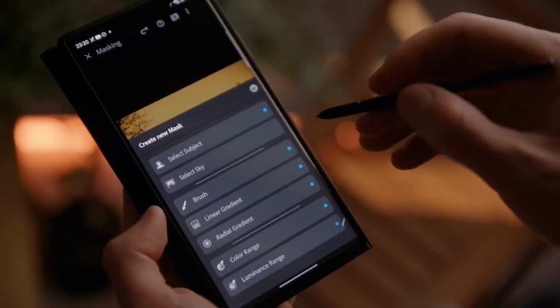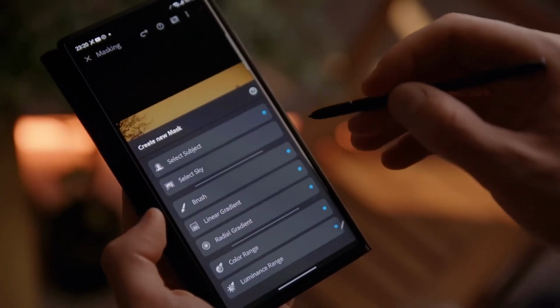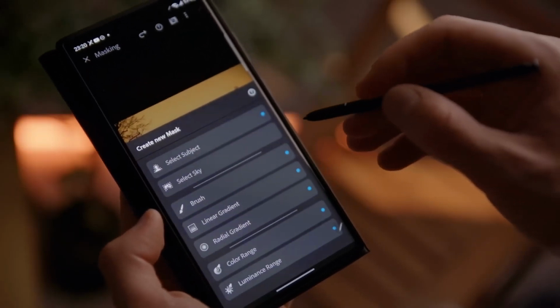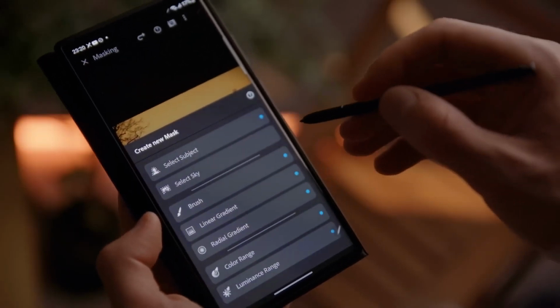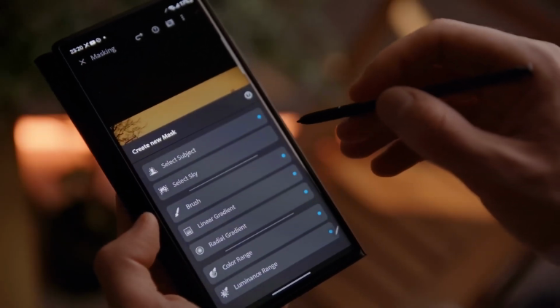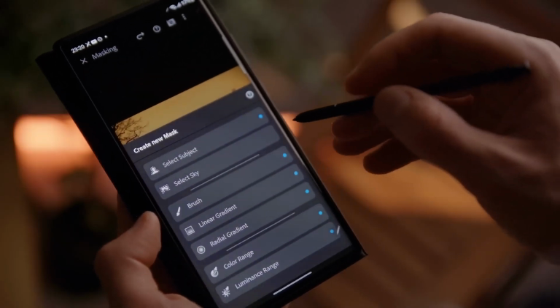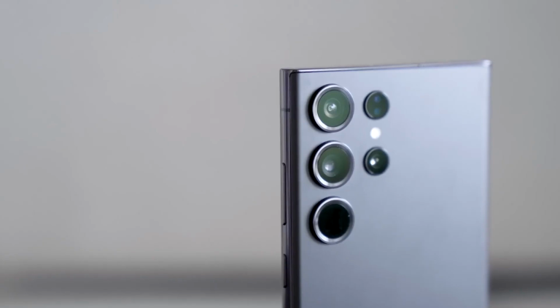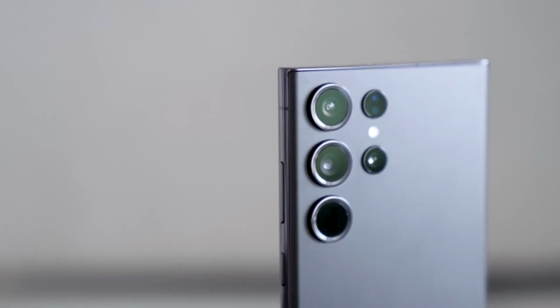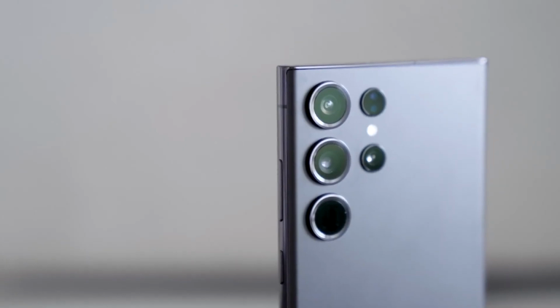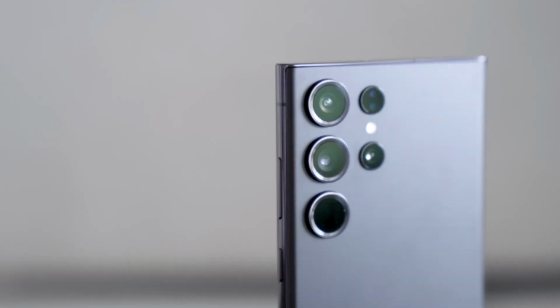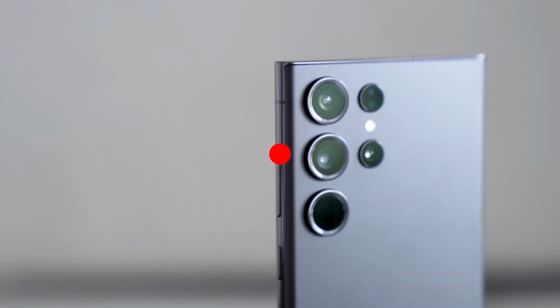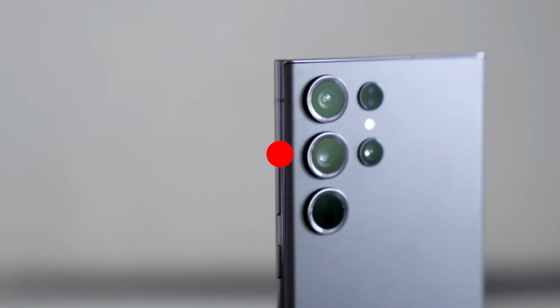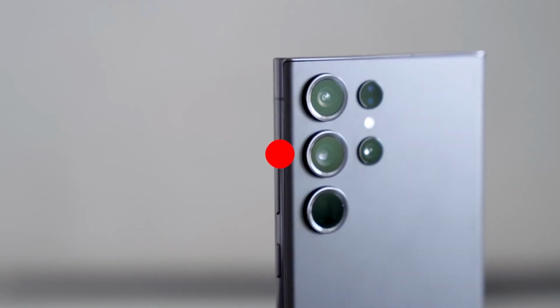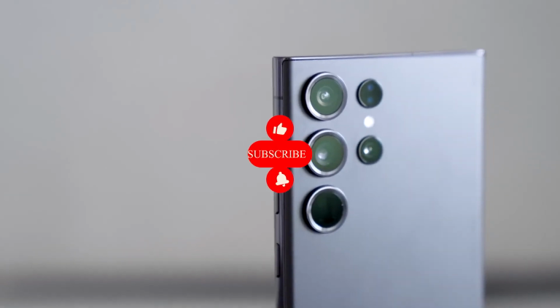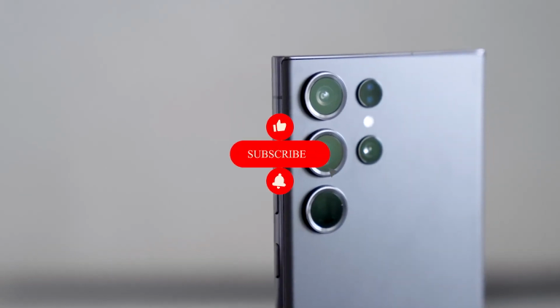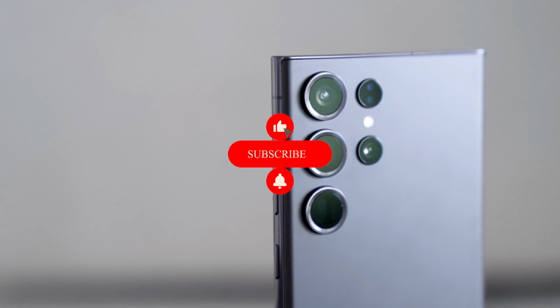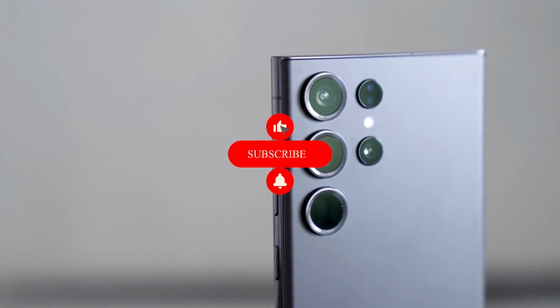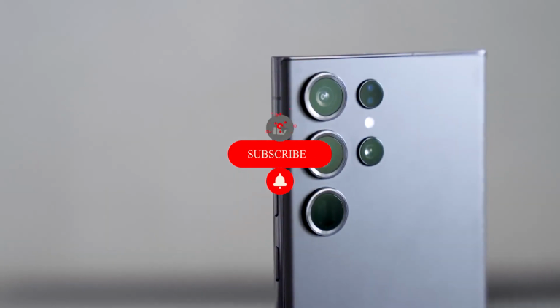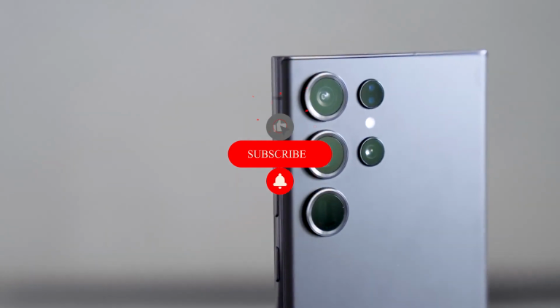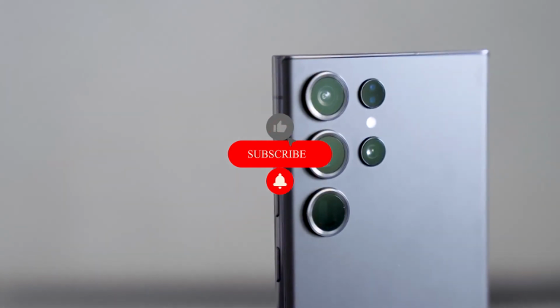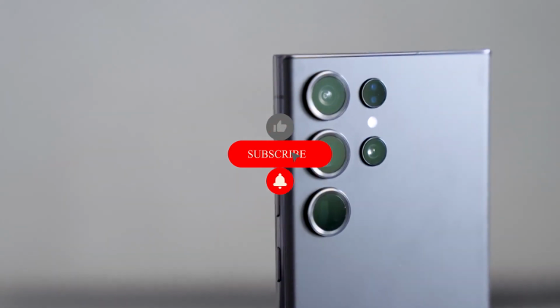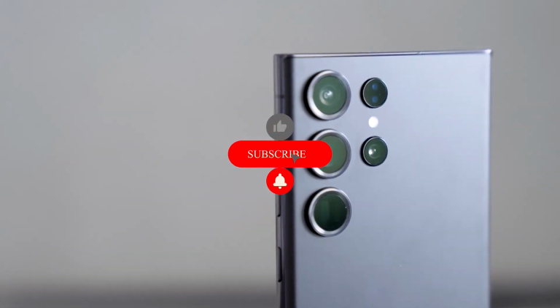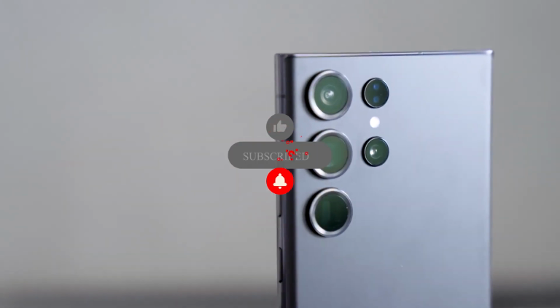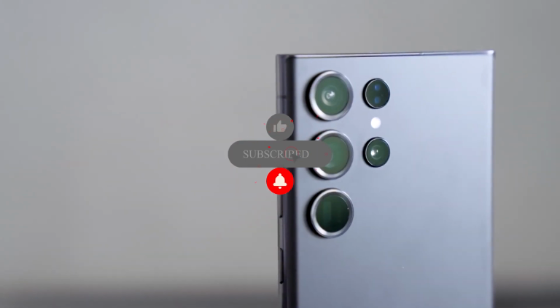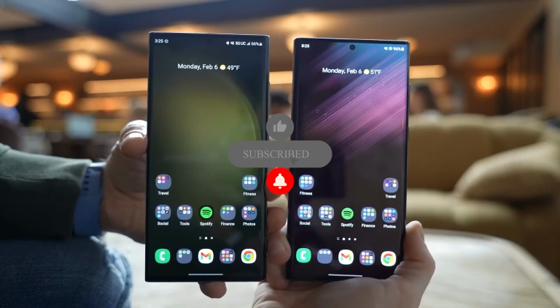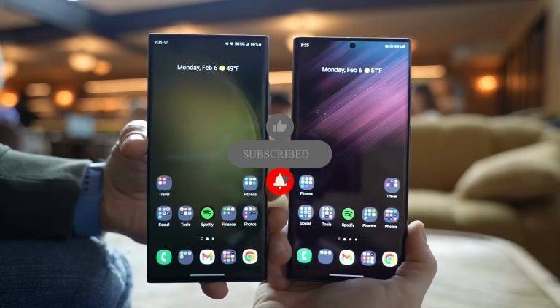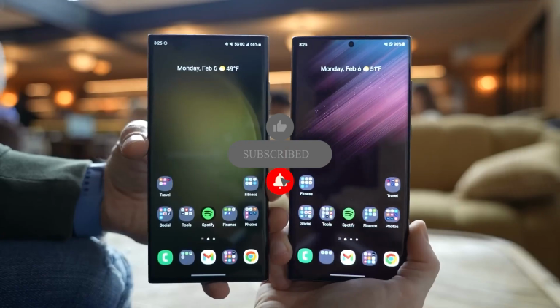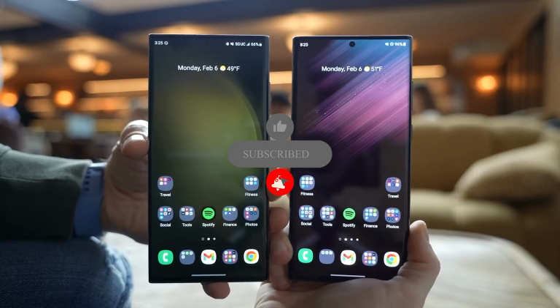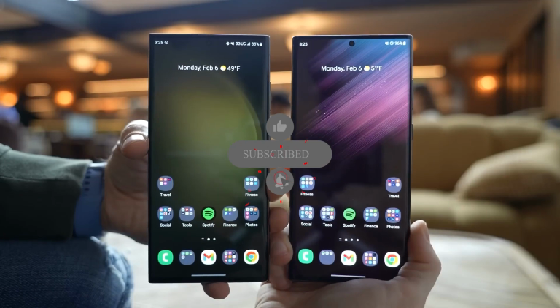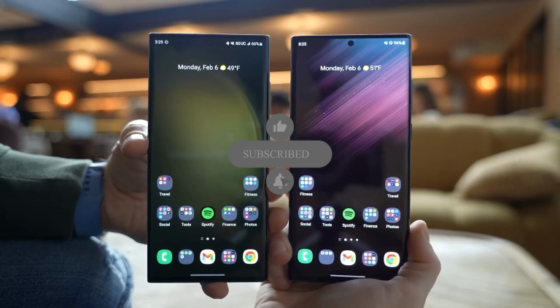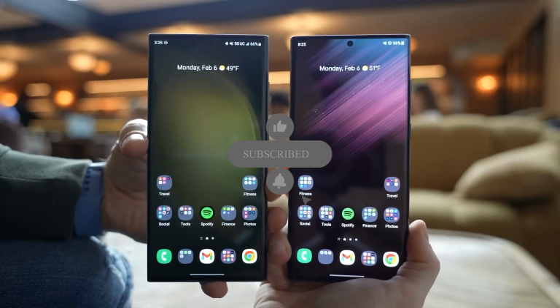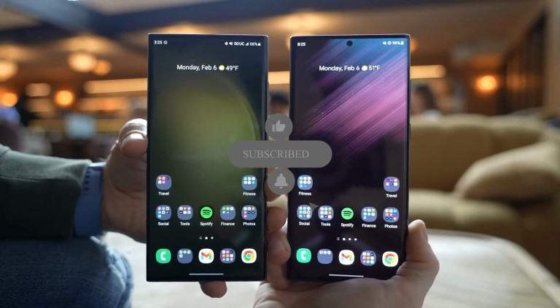Thanks for tuning in, and make sure to hit that subscribe button and ring the notification bell for all your tech updates.